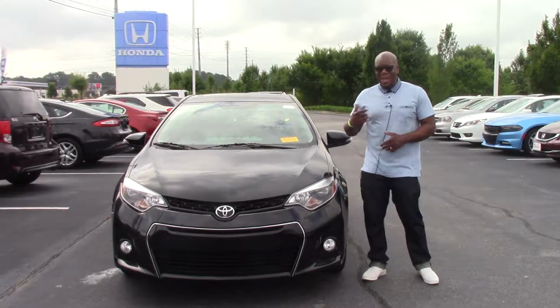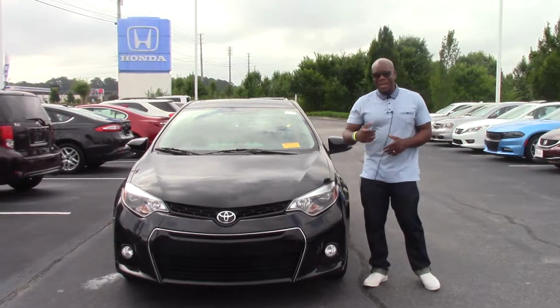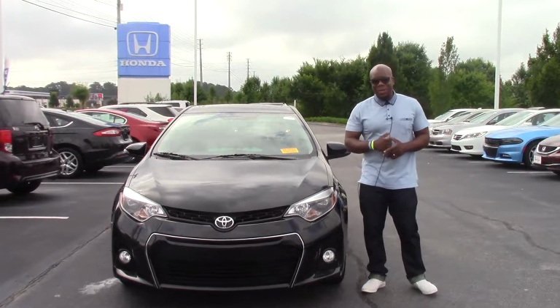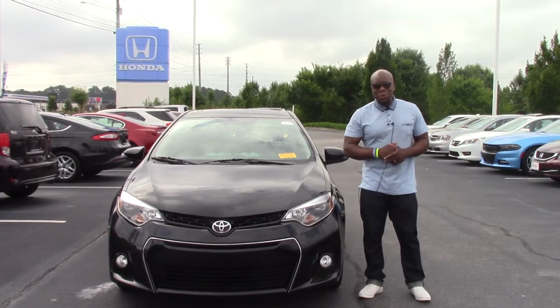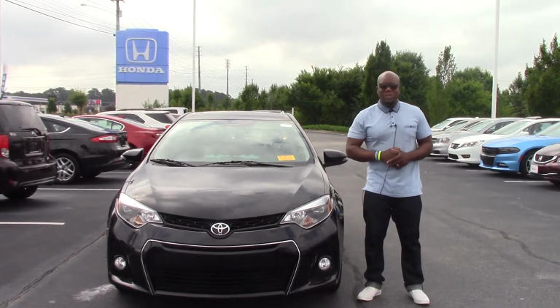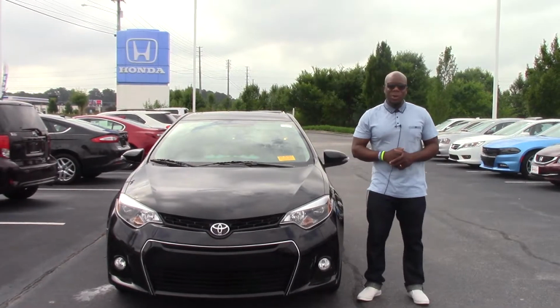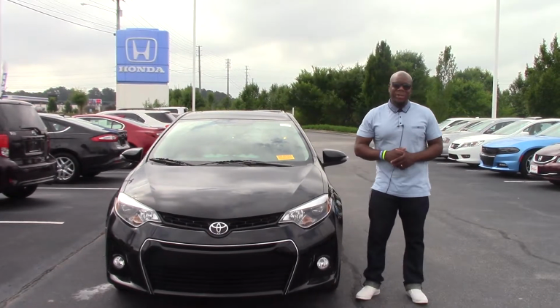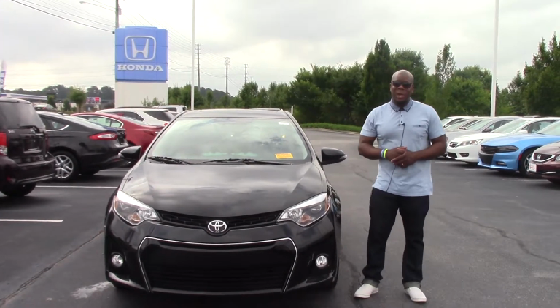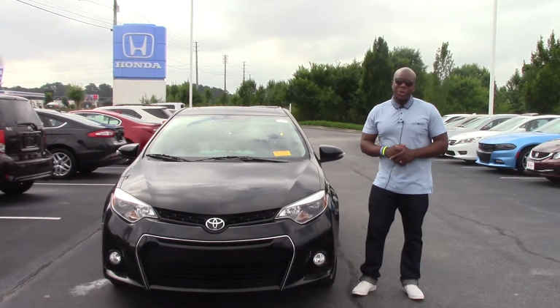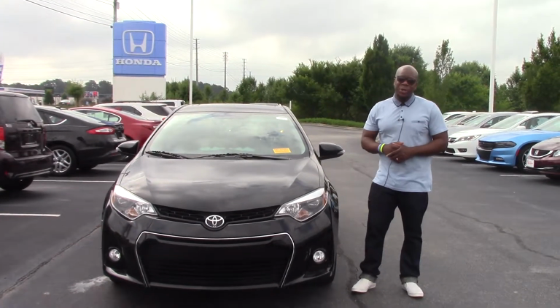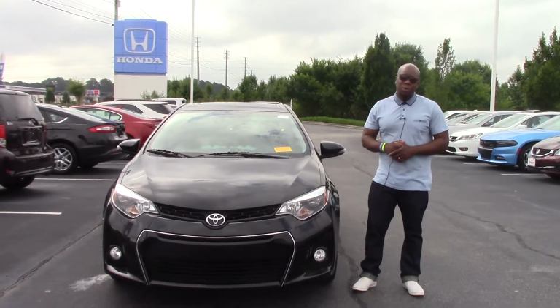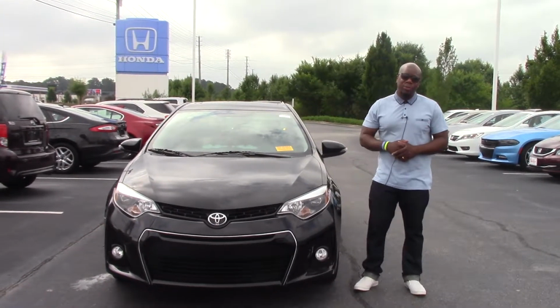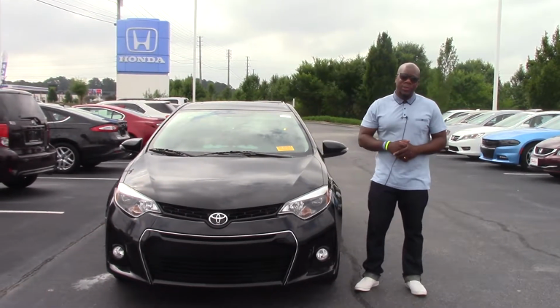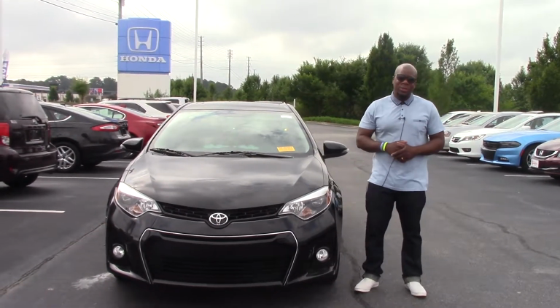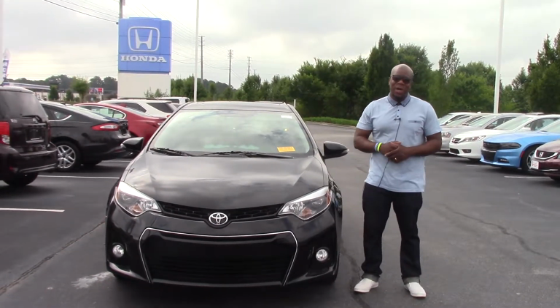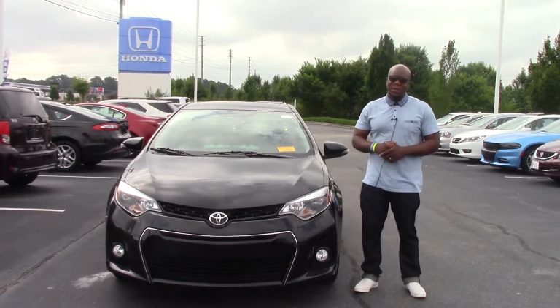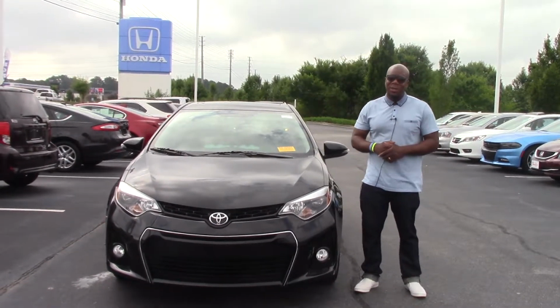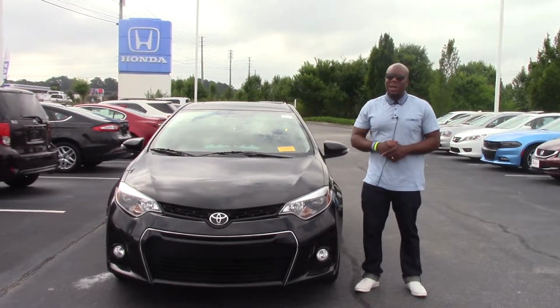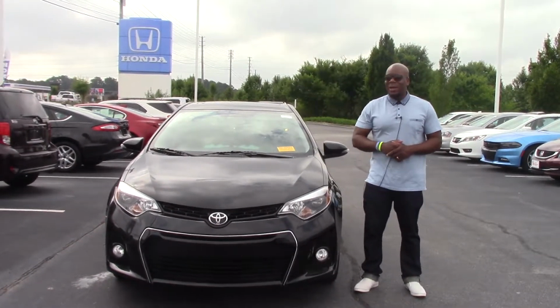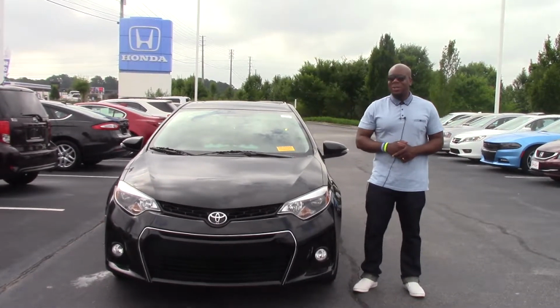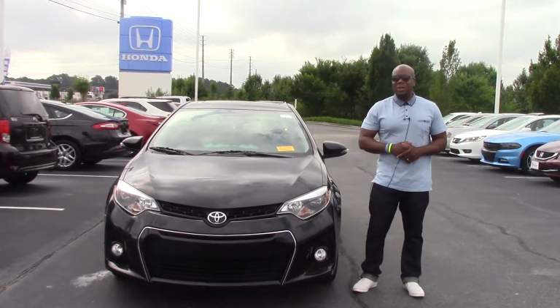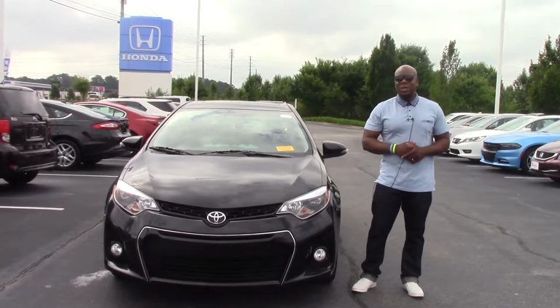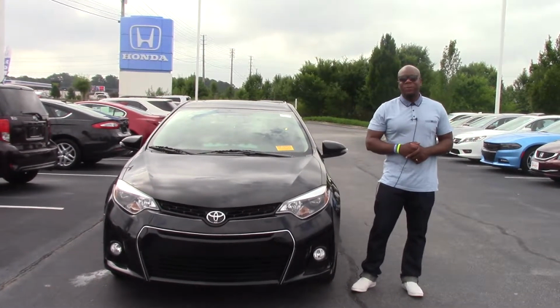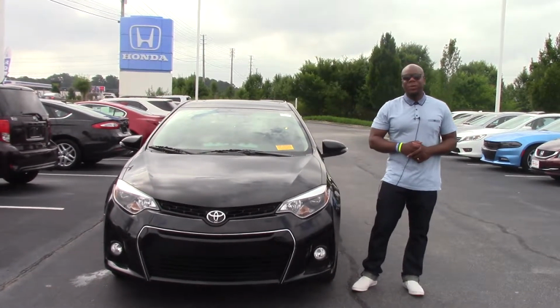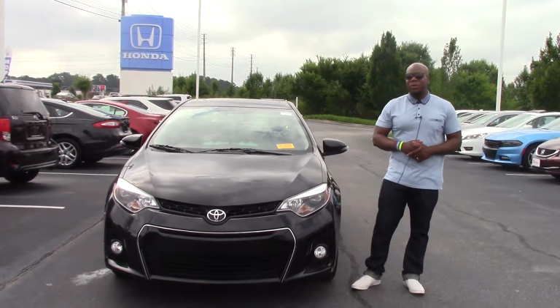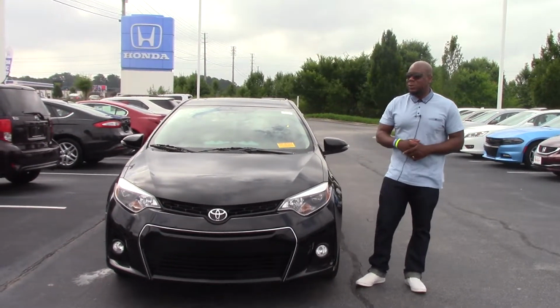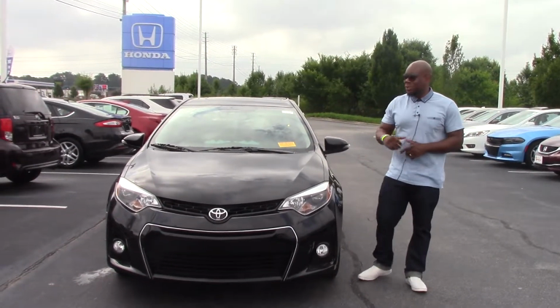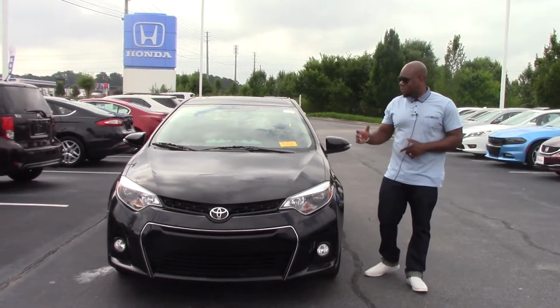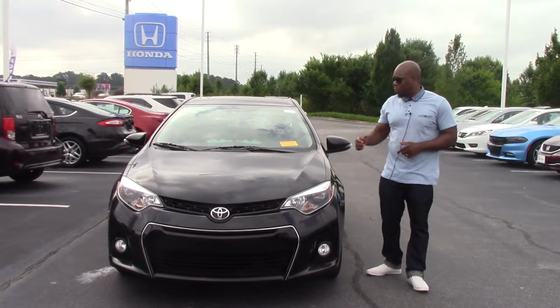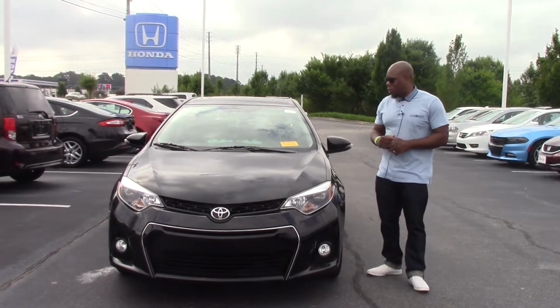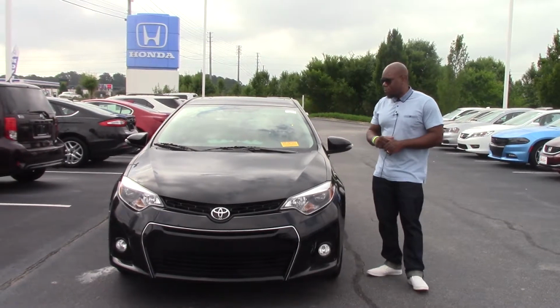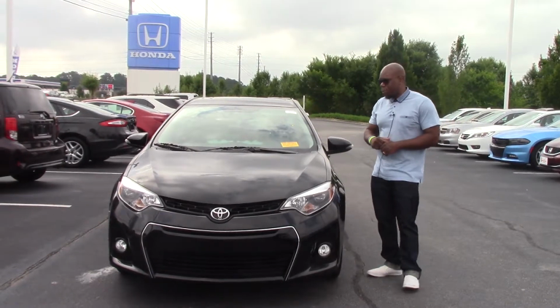Hey, how you doing? This is Marquise Howard here at Hubert Vester Honda. I'd like to thank you for your interest in this beautiful automobile.